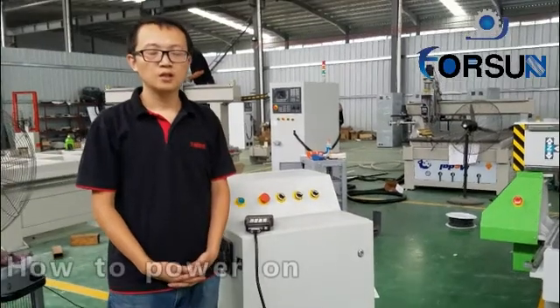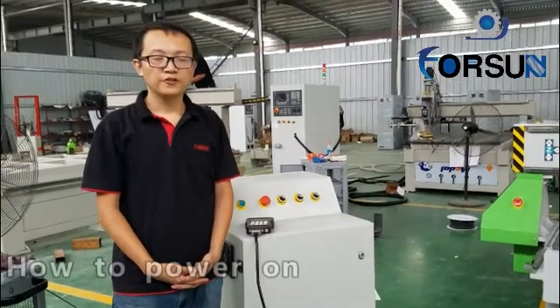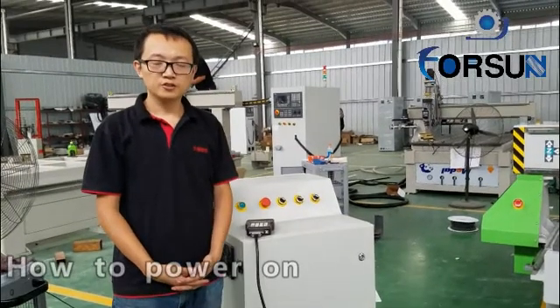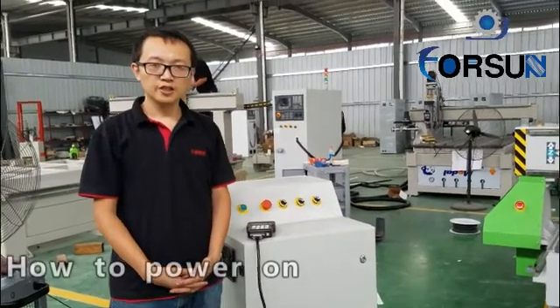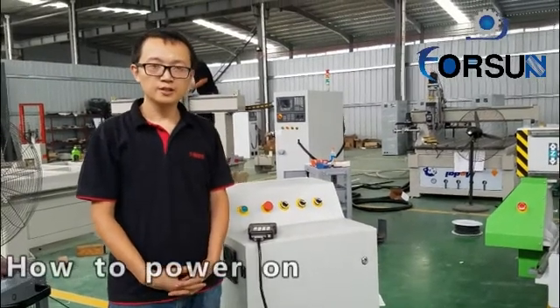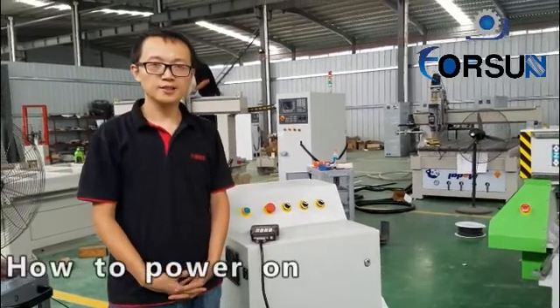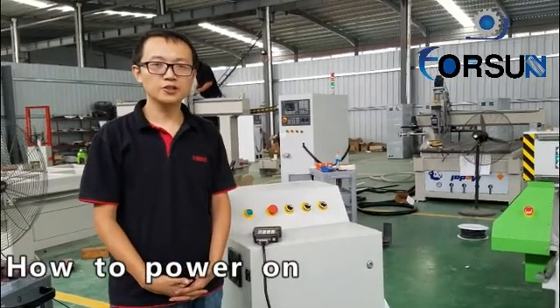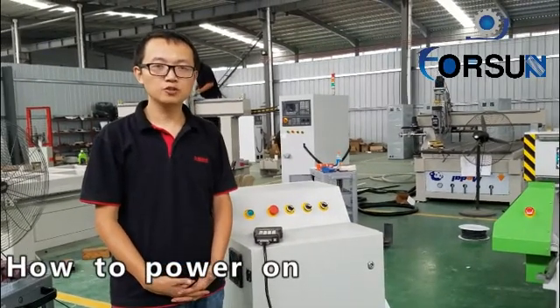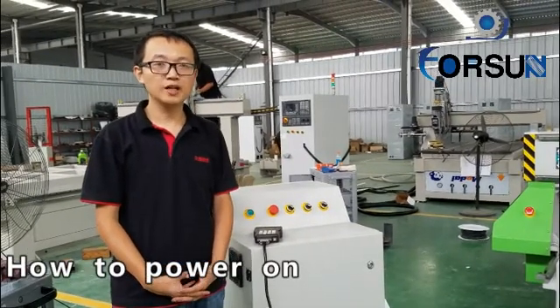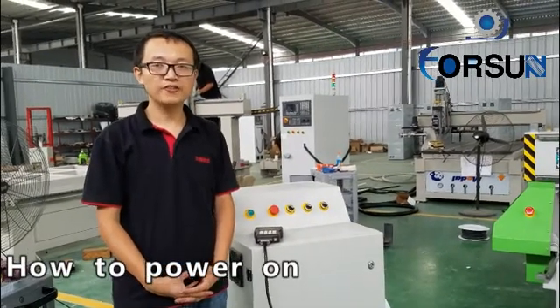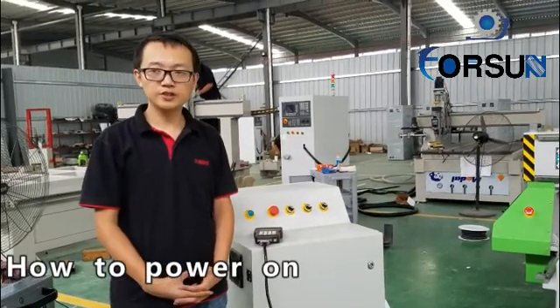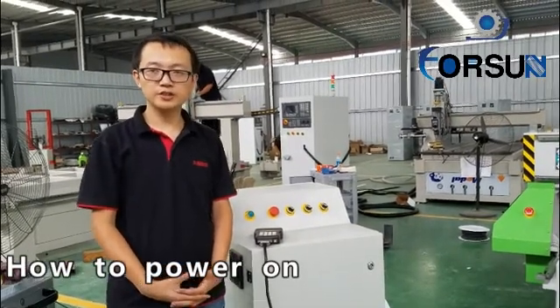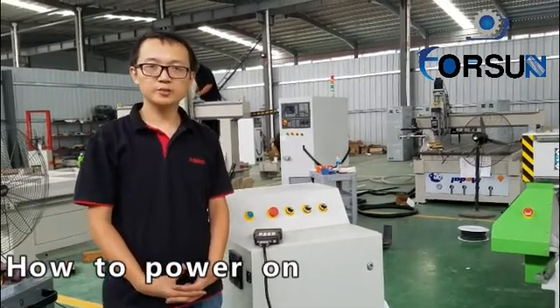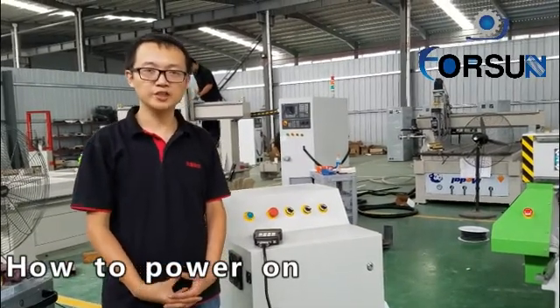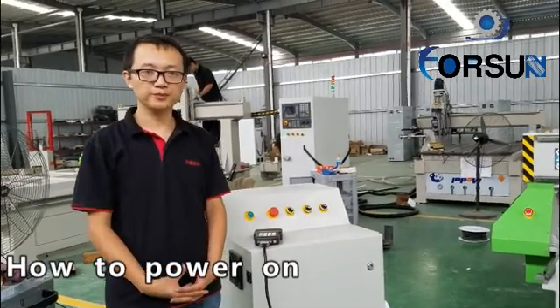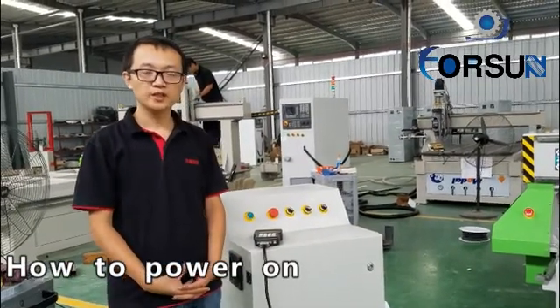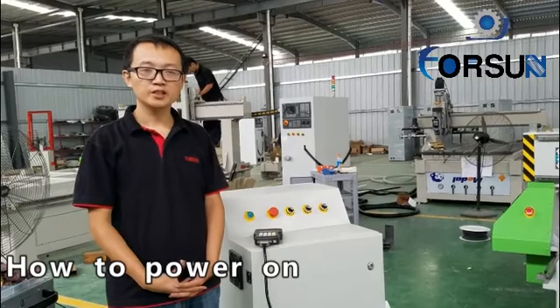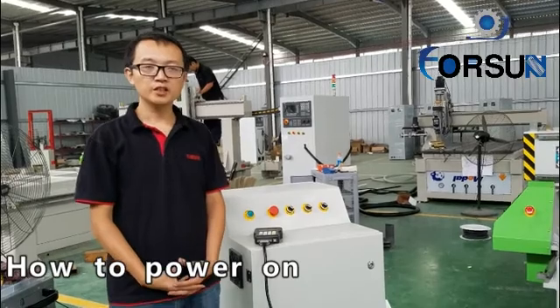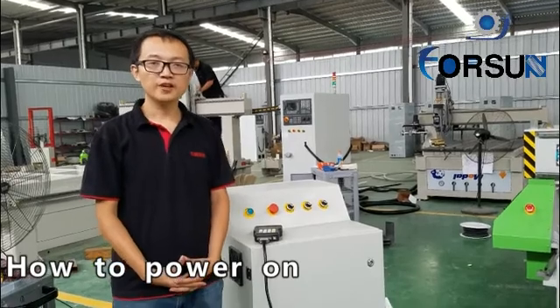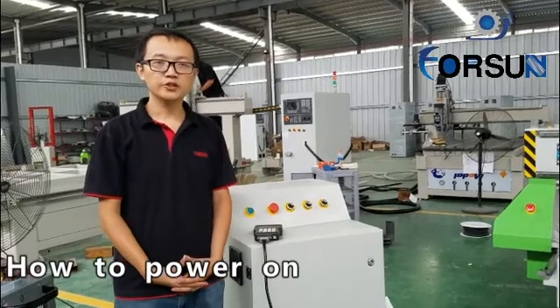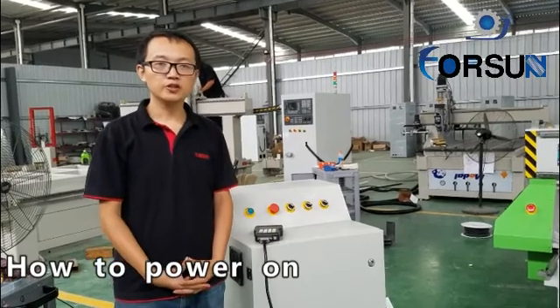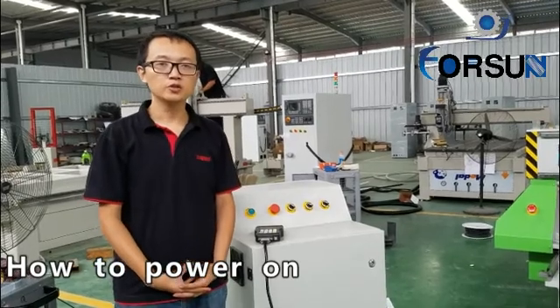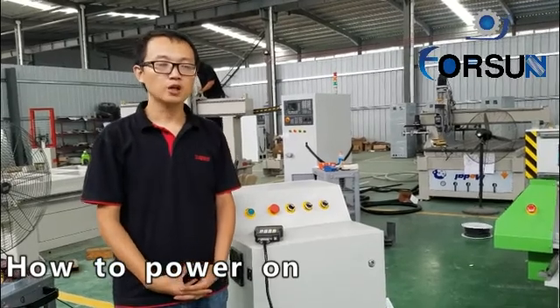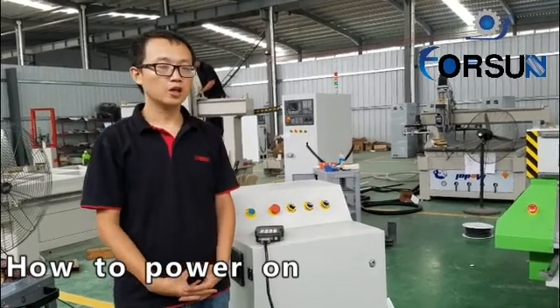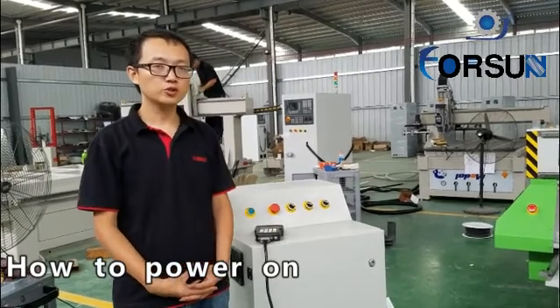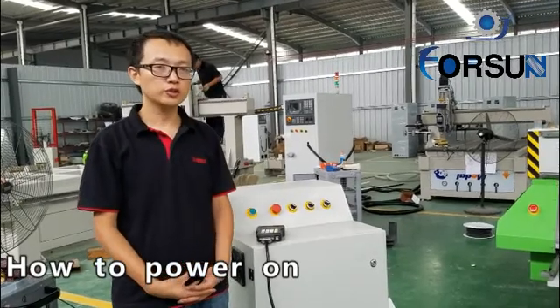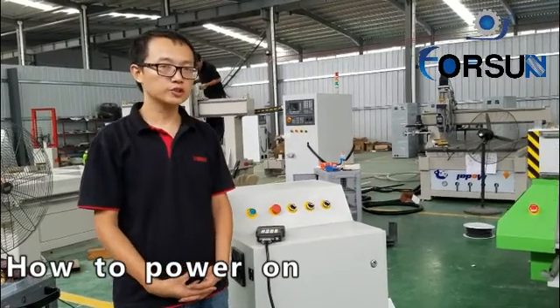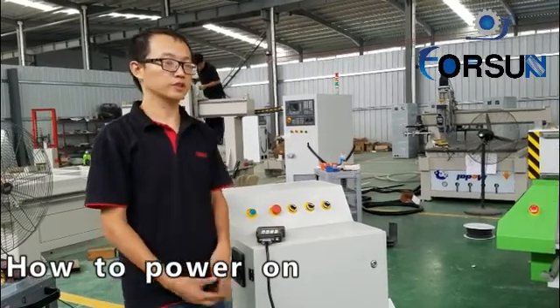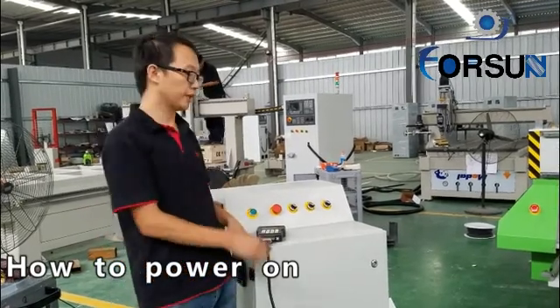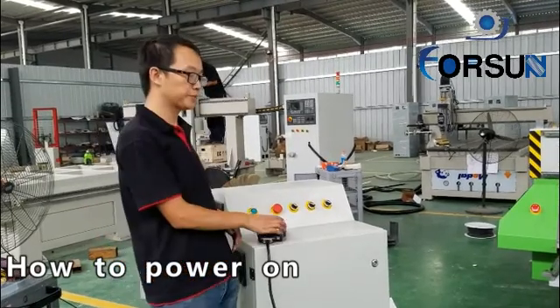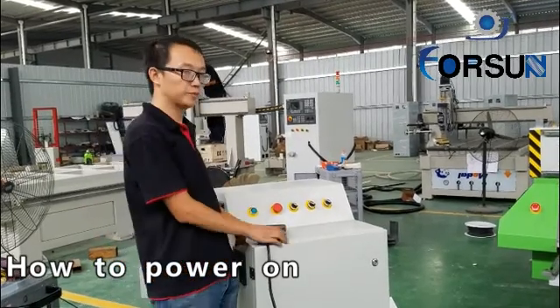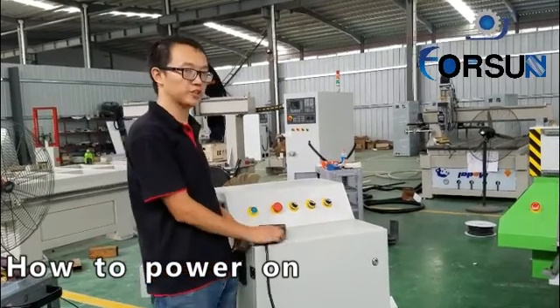First of all, thank you for choosing our 4th century machine. Today I will tell you how to use the DSG machine.